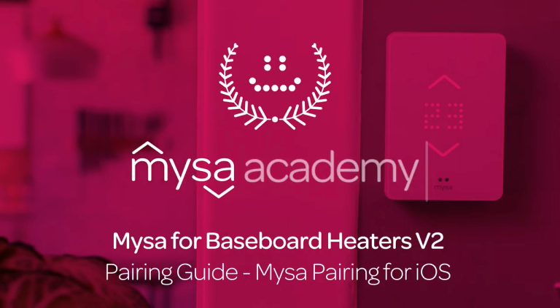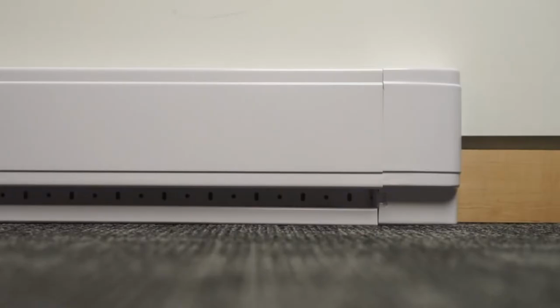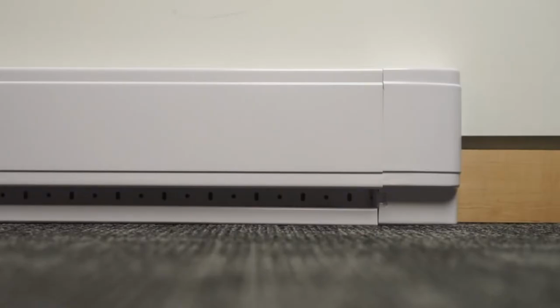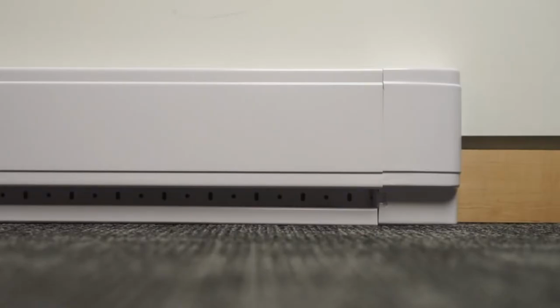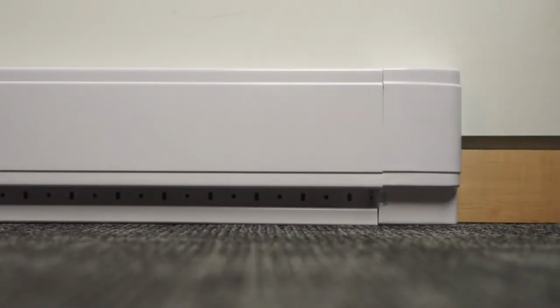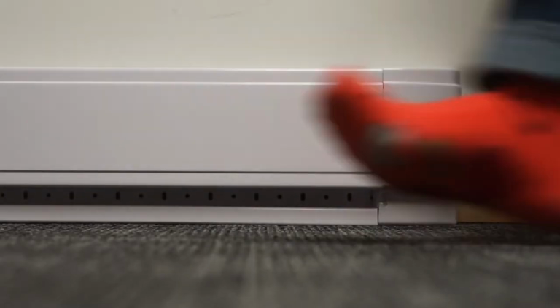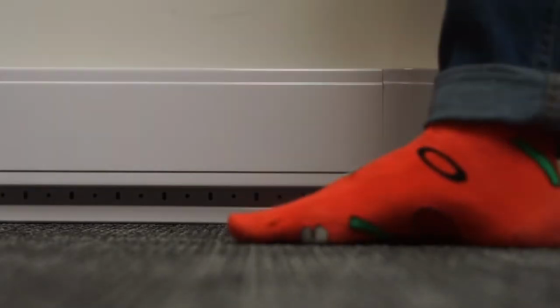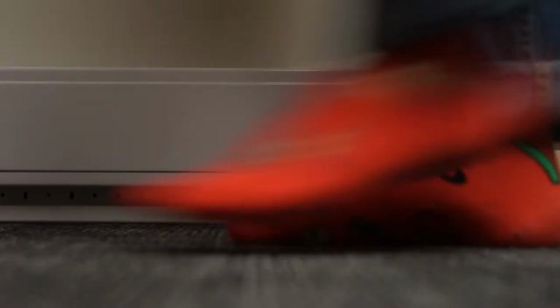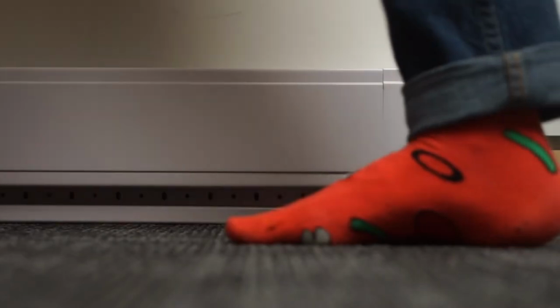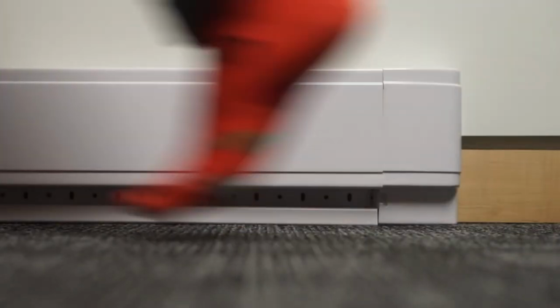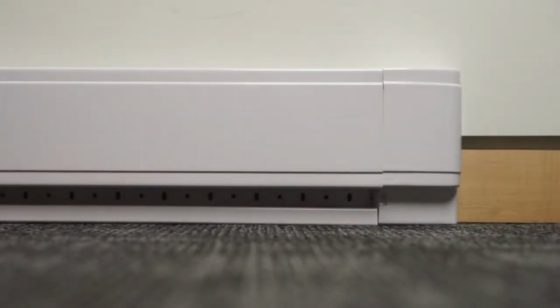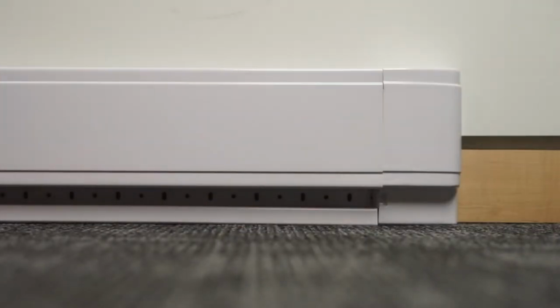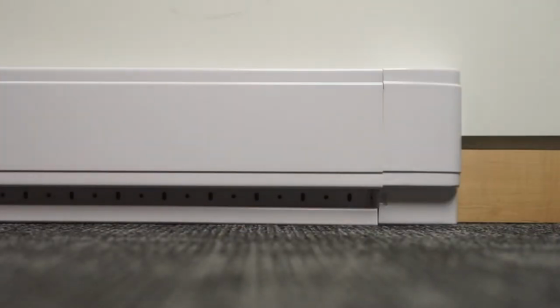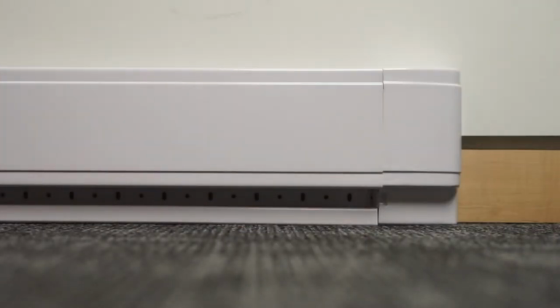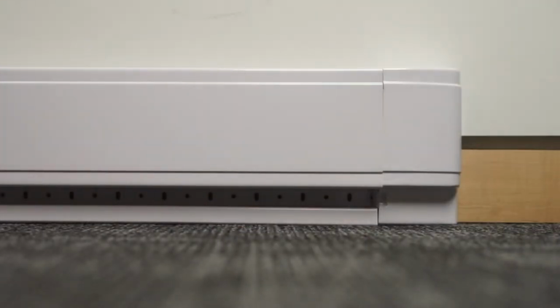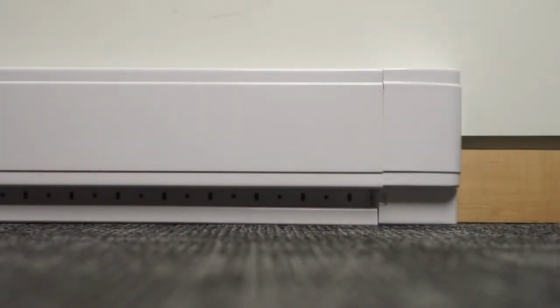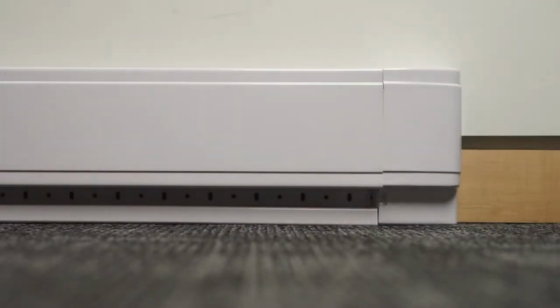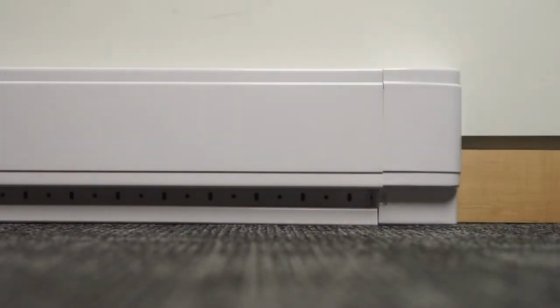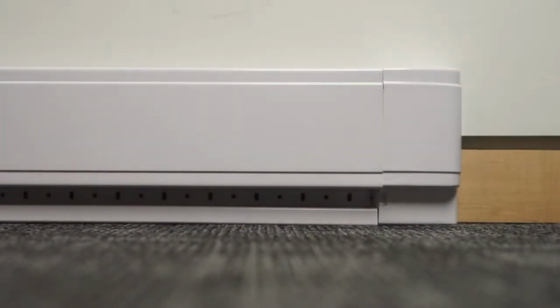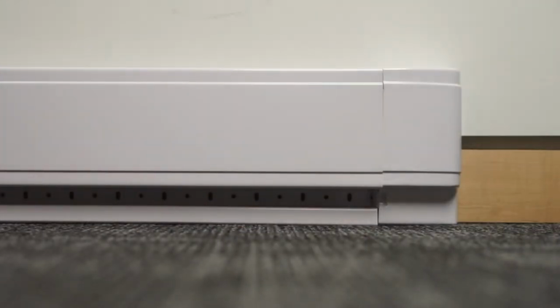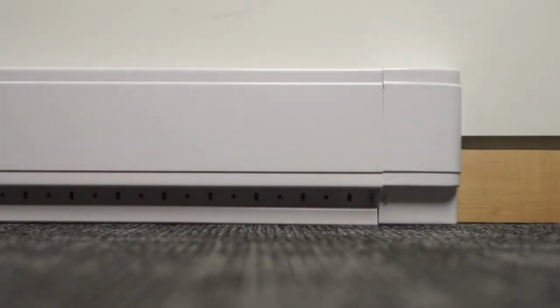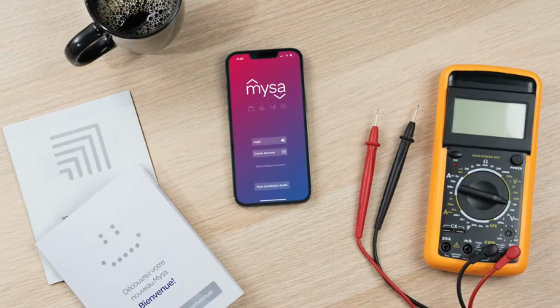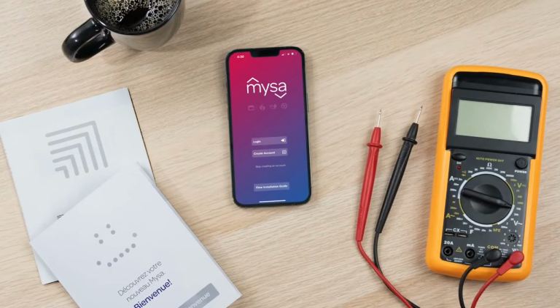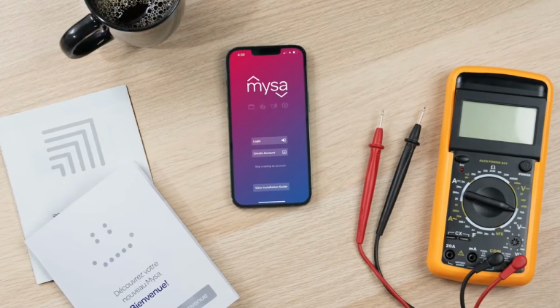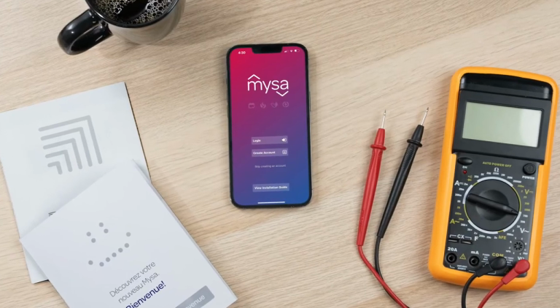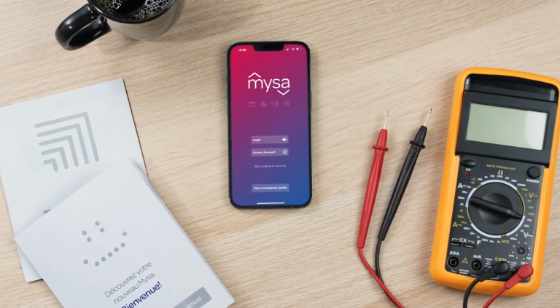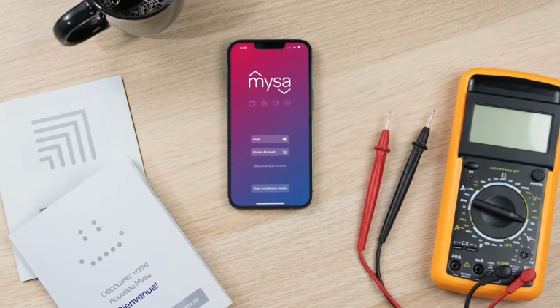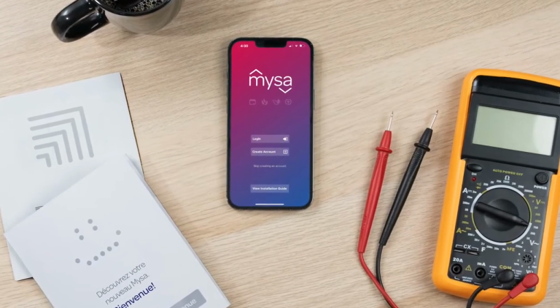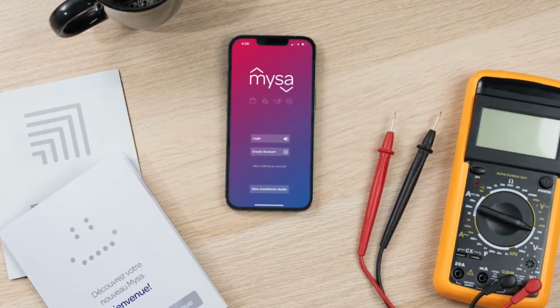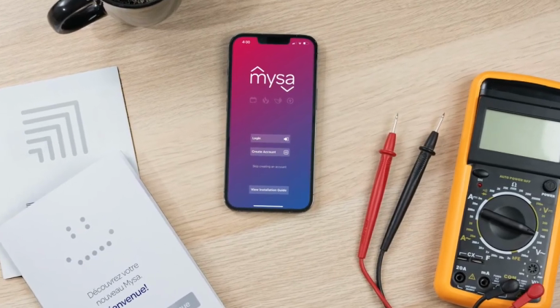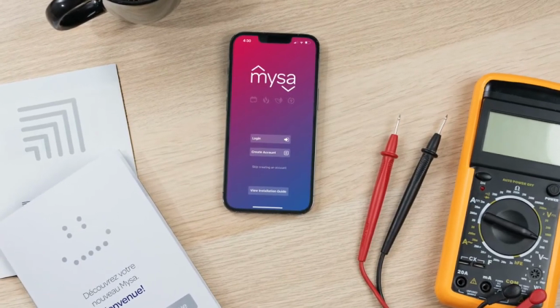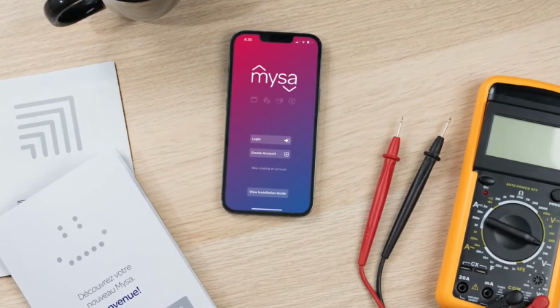Hi there. Today we're reviewing the process for pairing Mesa for electric baseboard heaters to your iOS smartphone.